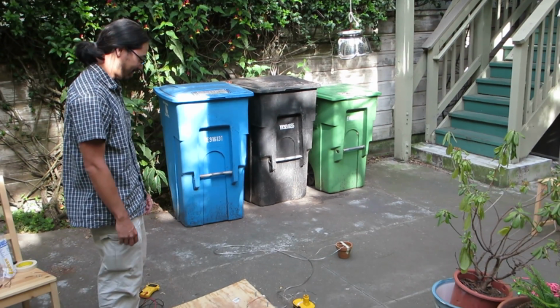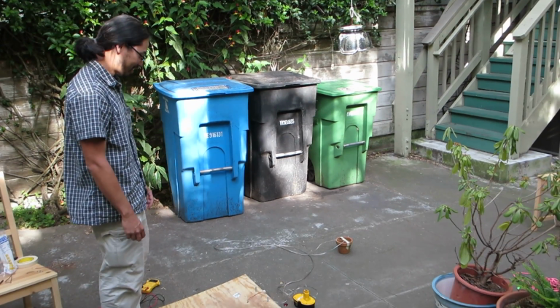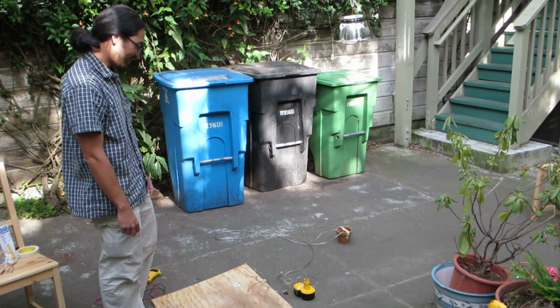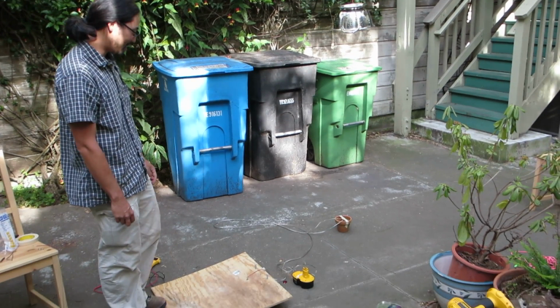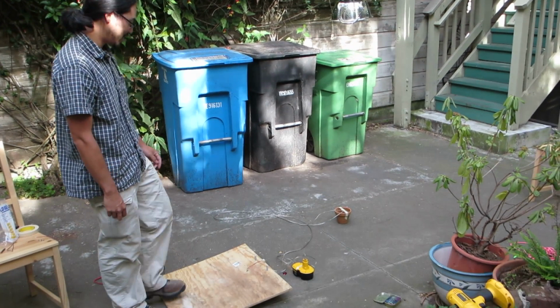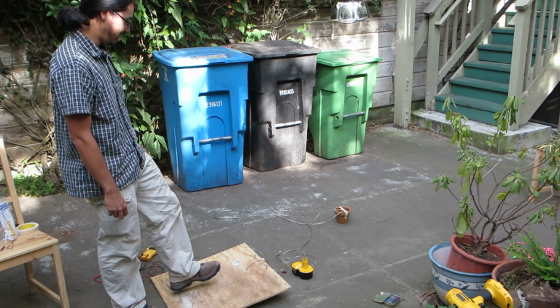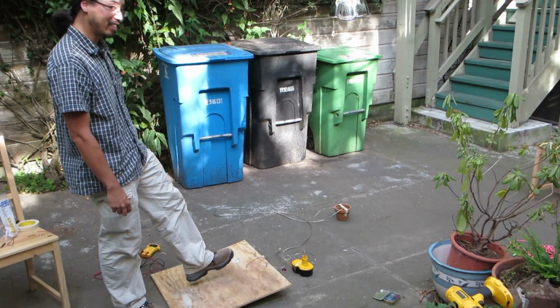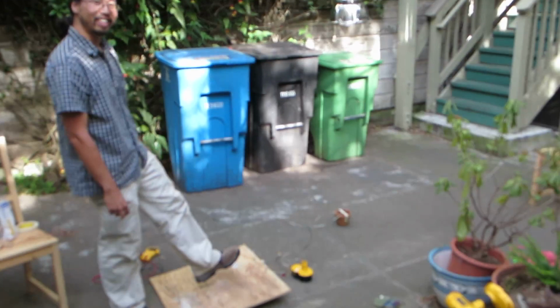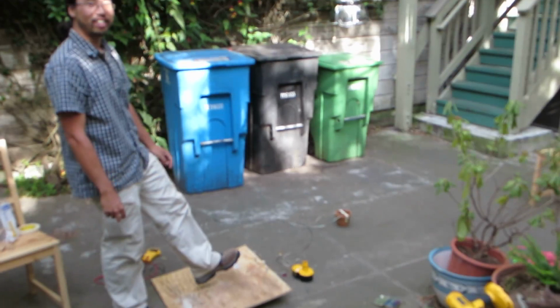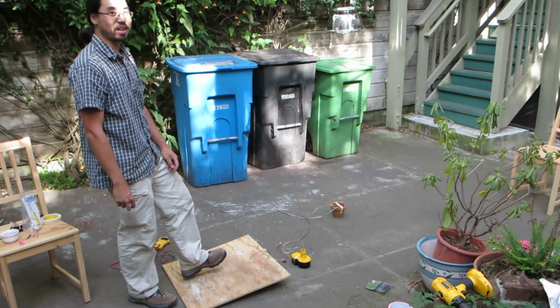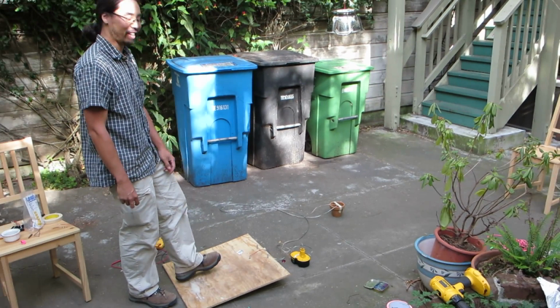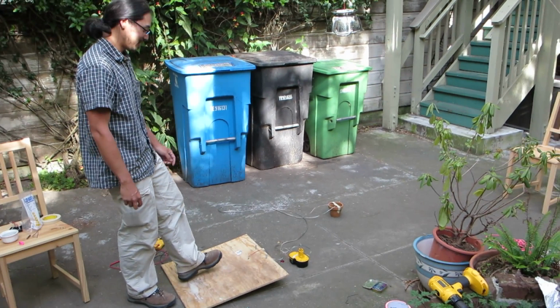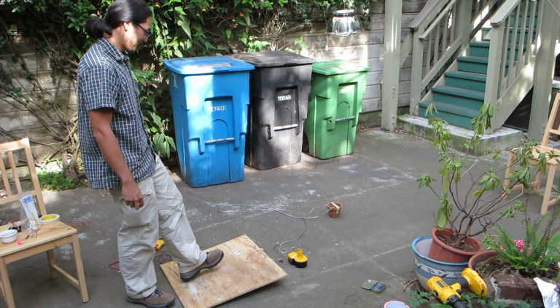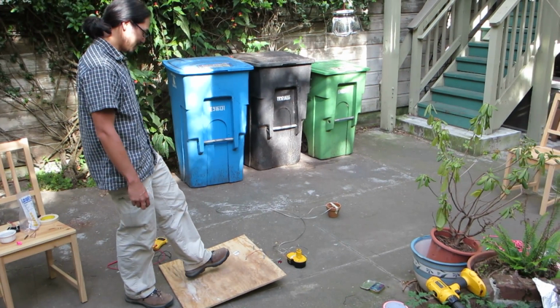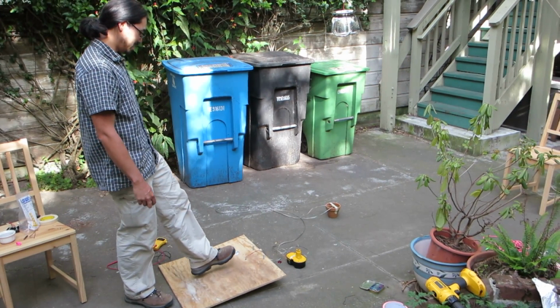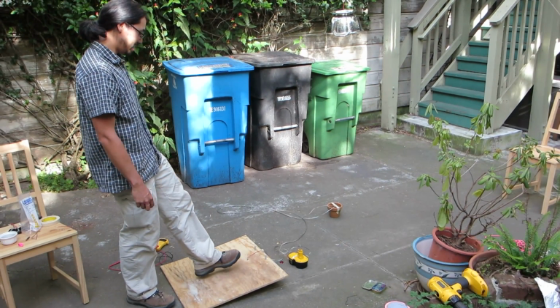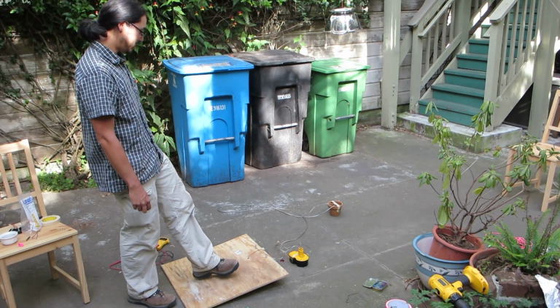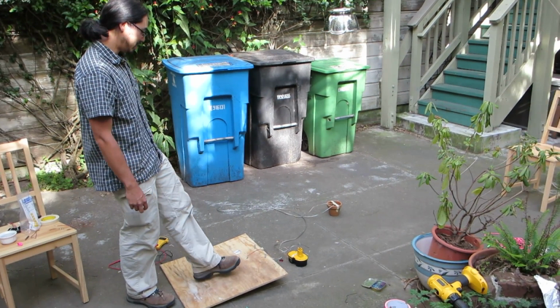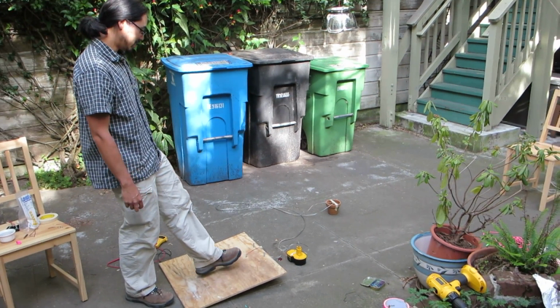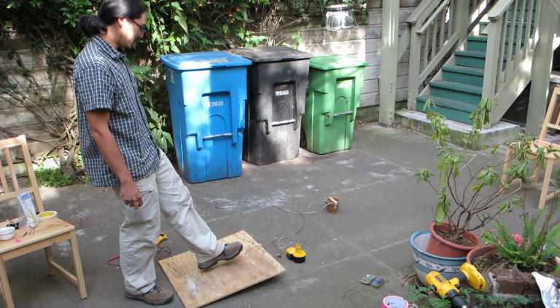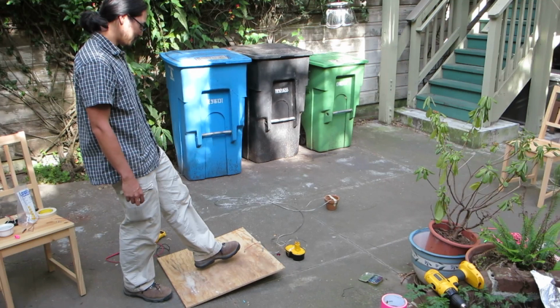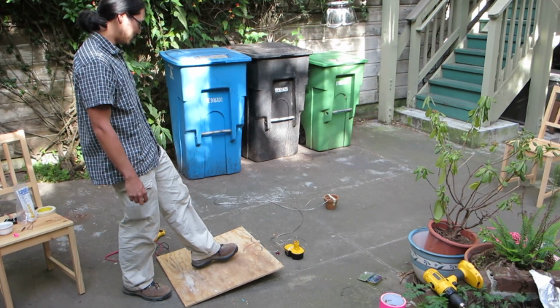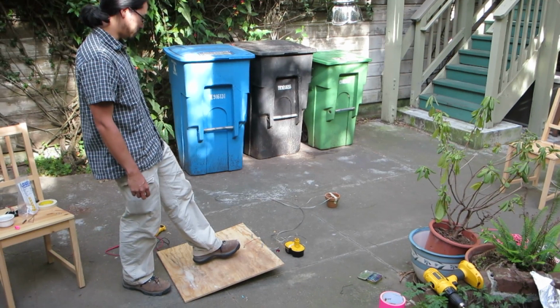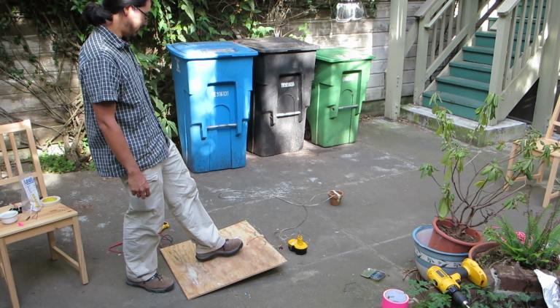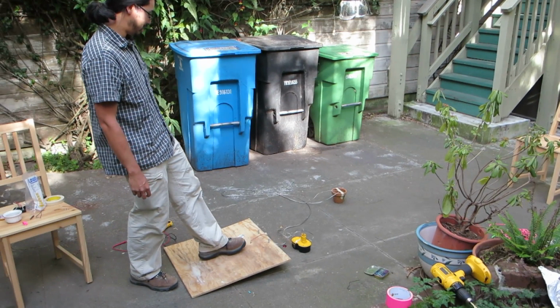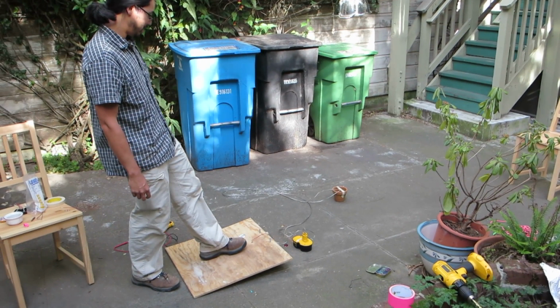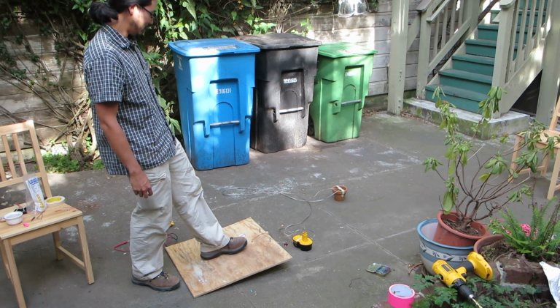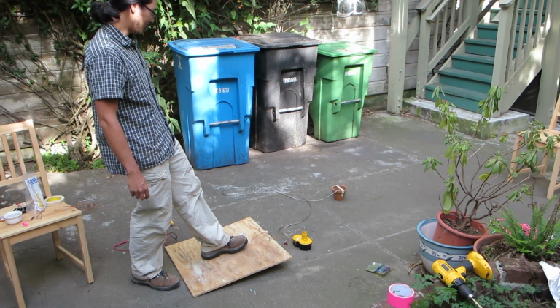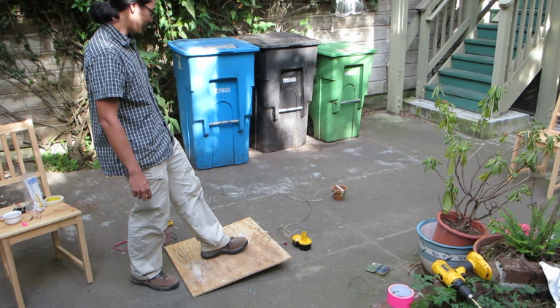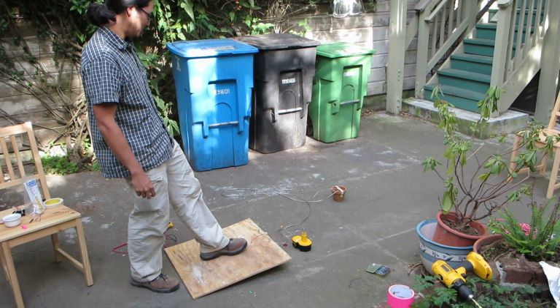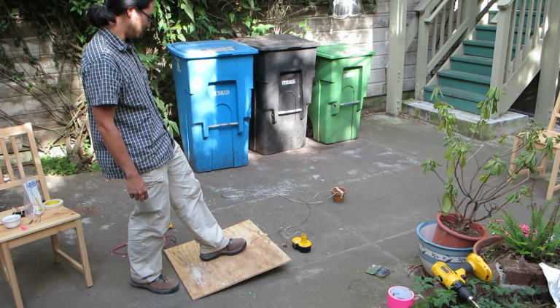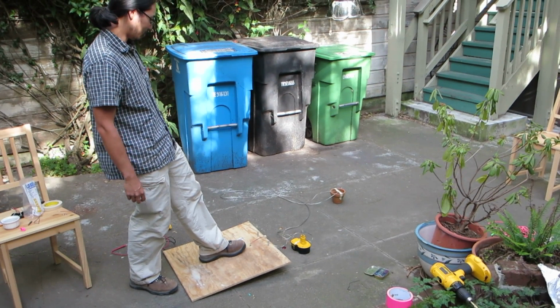Is it loud? No, it's not going to be loud. We're going to test this pressure plate. So when you step on it, it should go off.